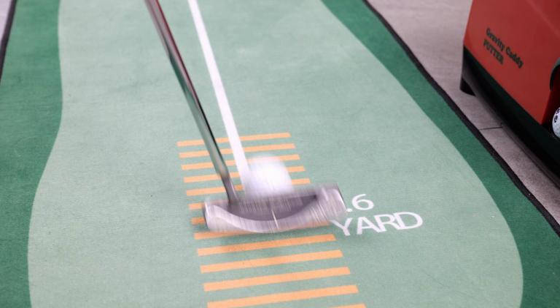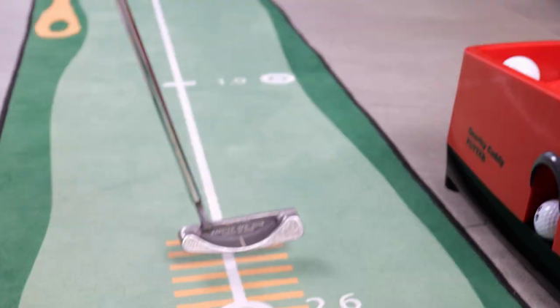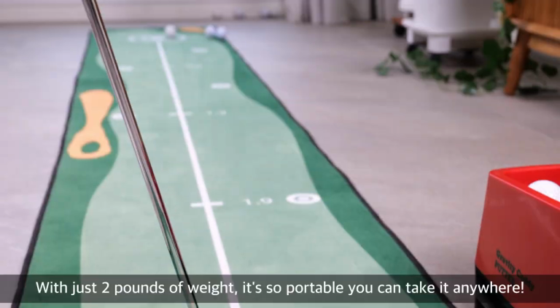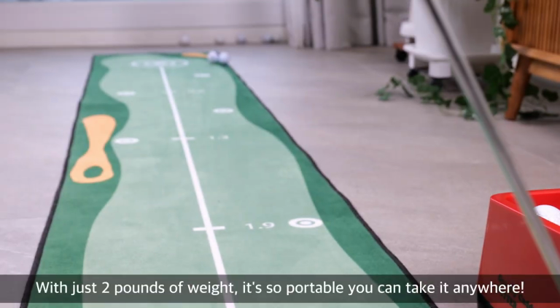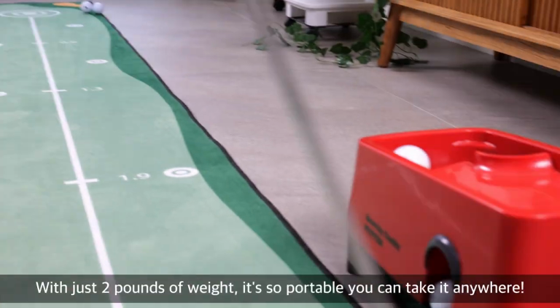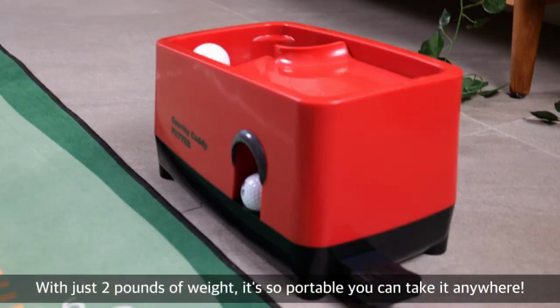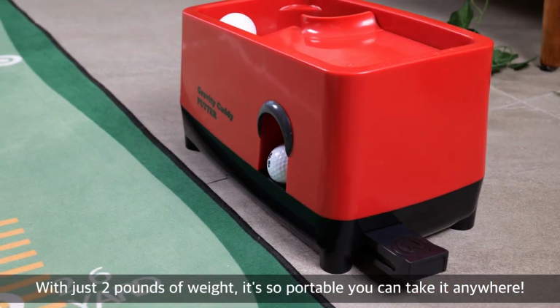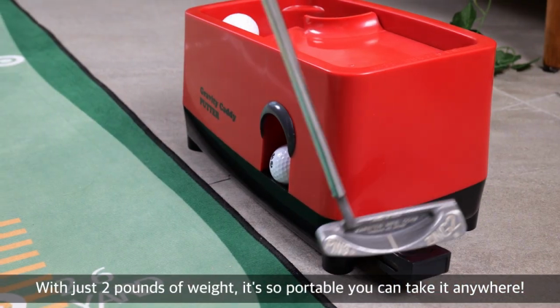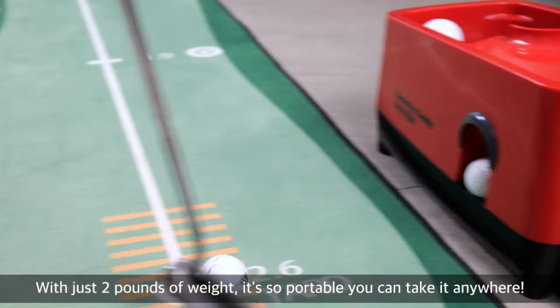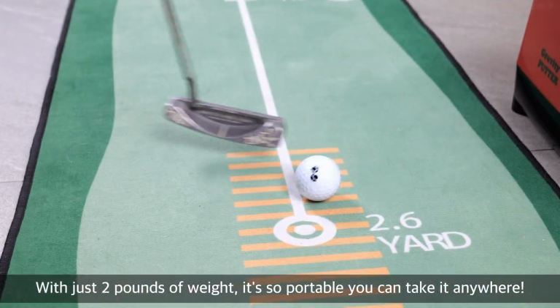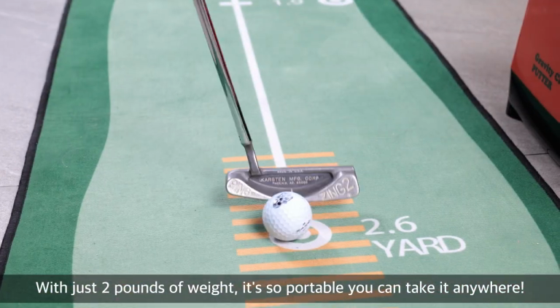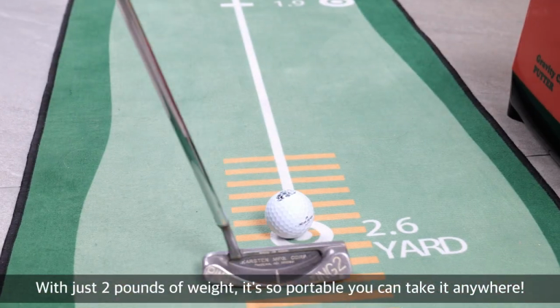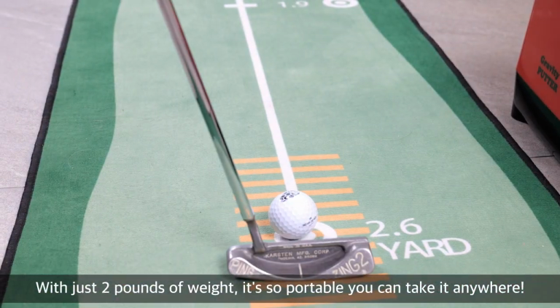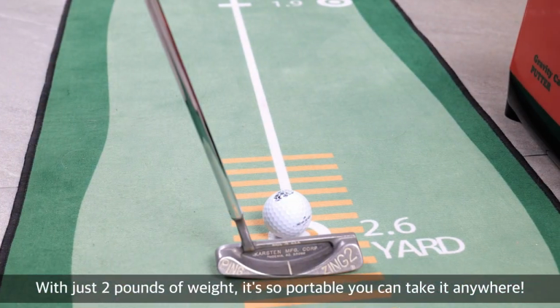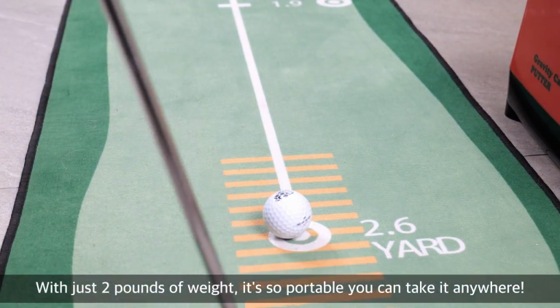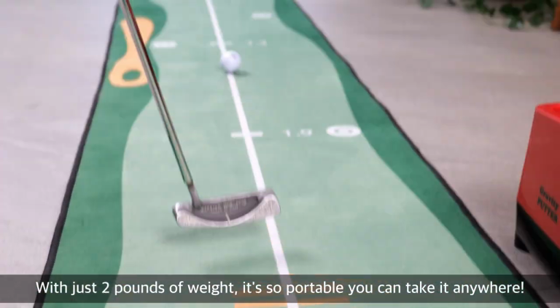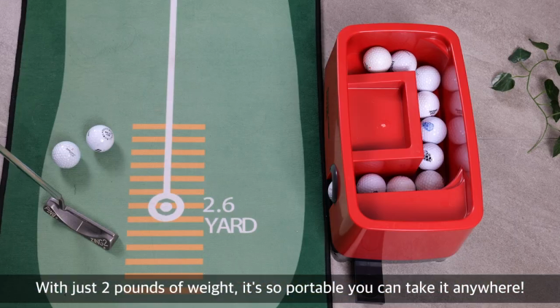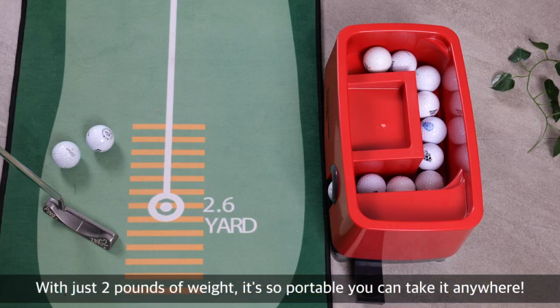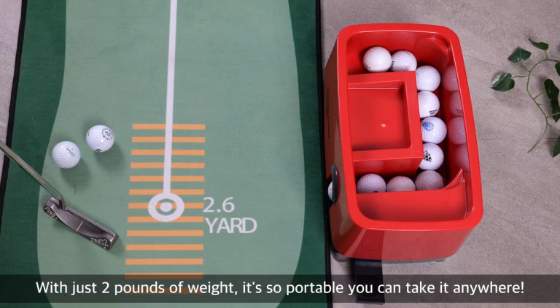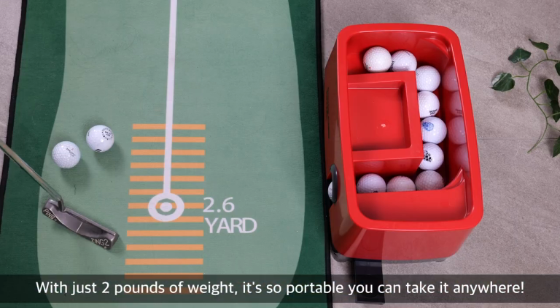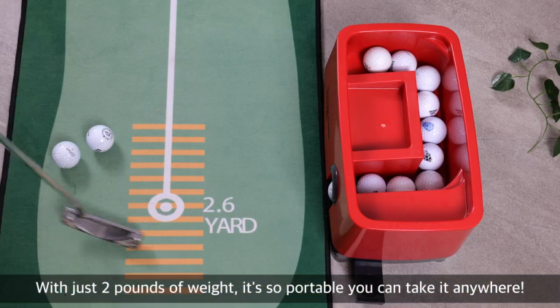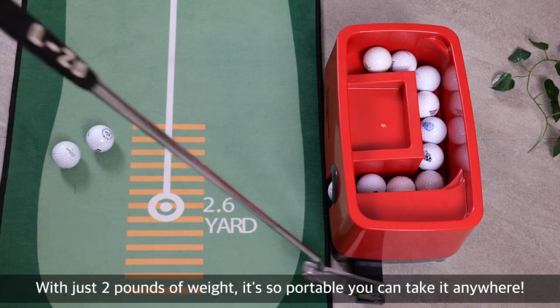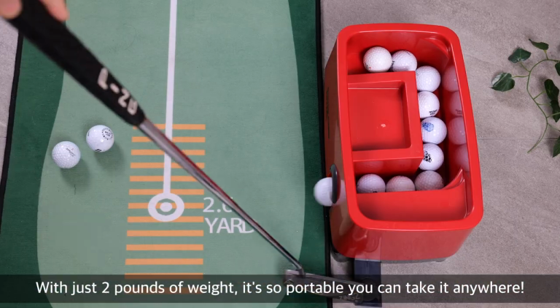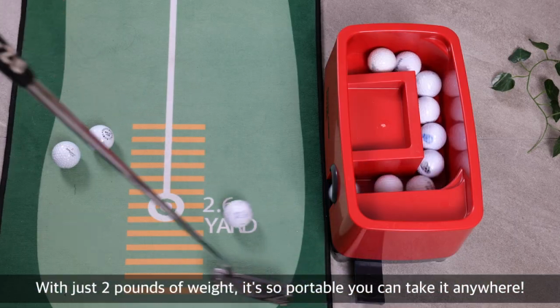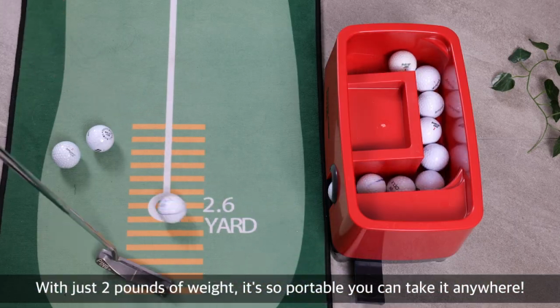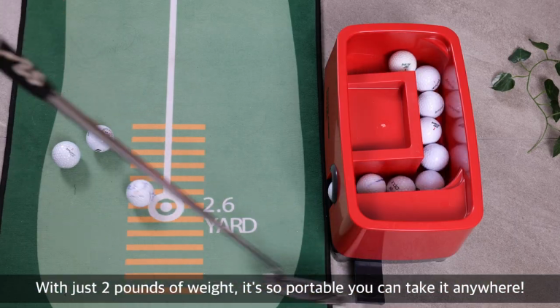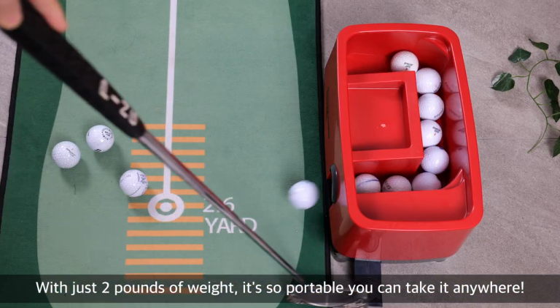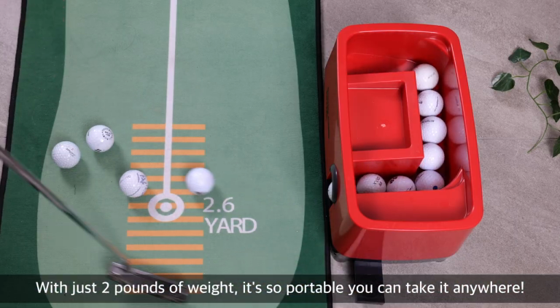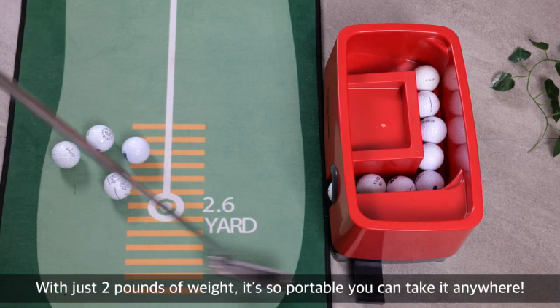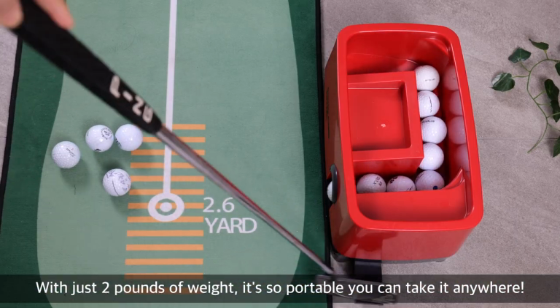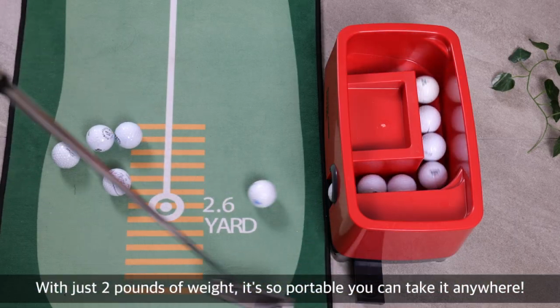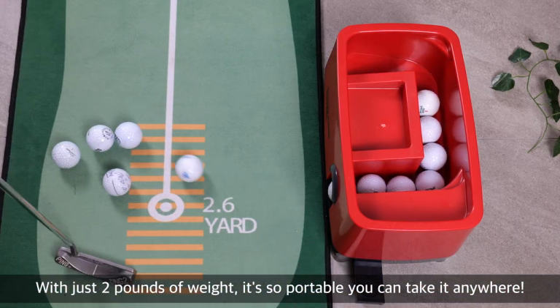With just 2 pounds of weight, it's so portable you can take it anywhere.